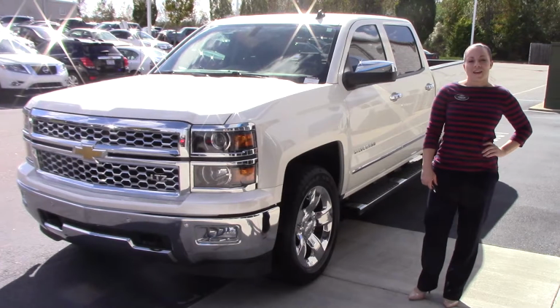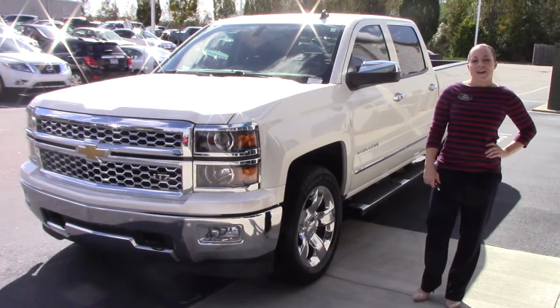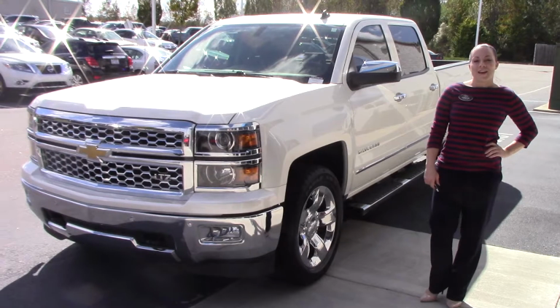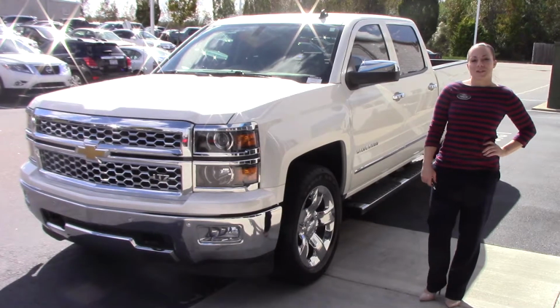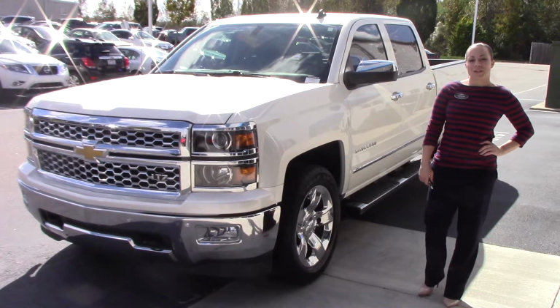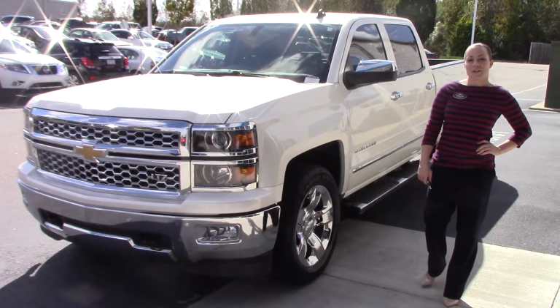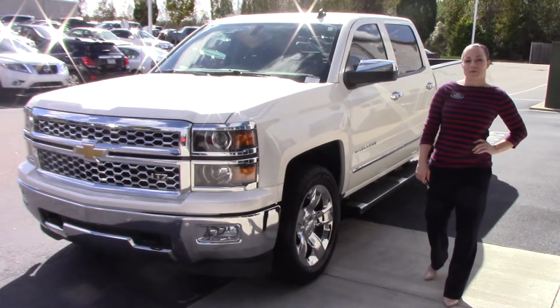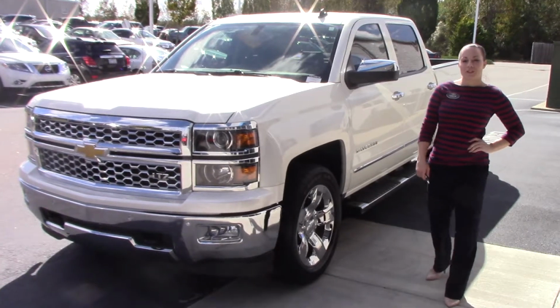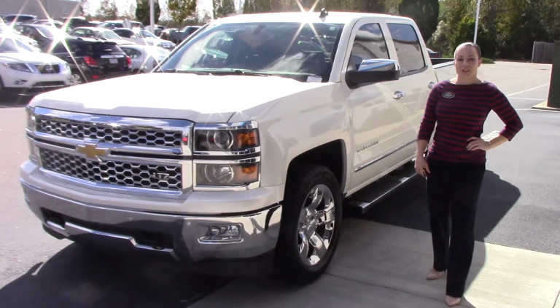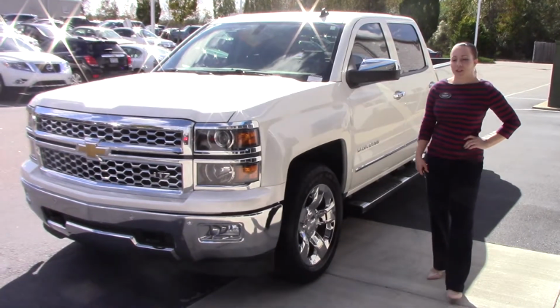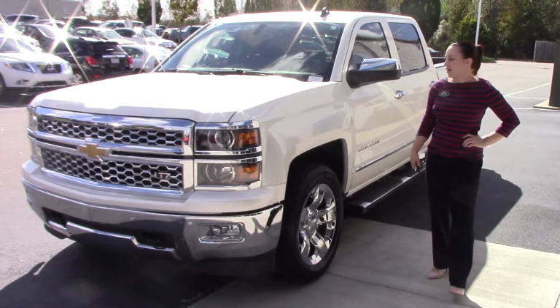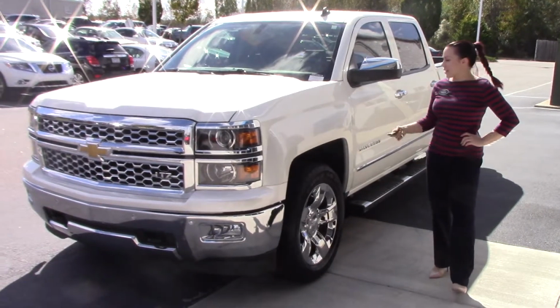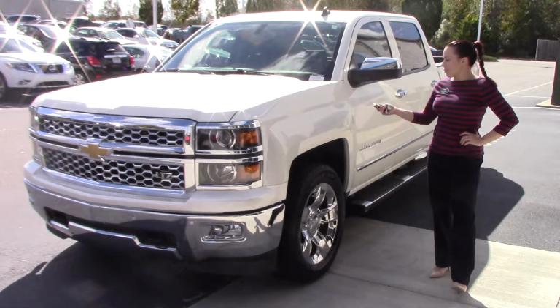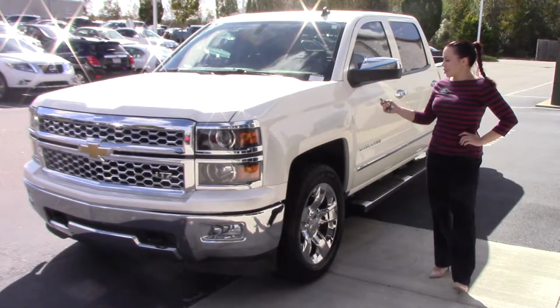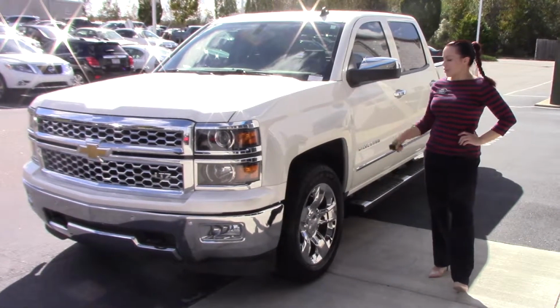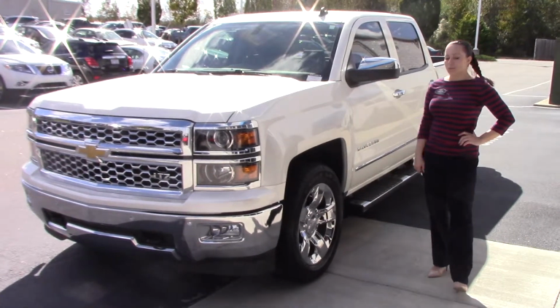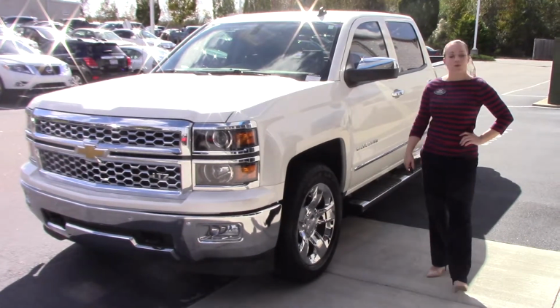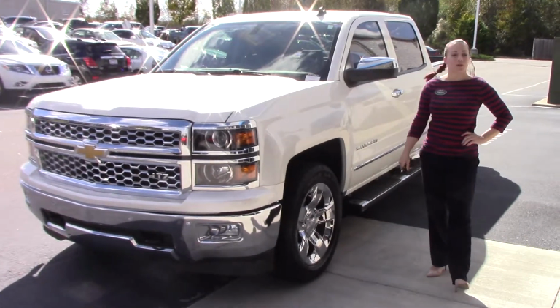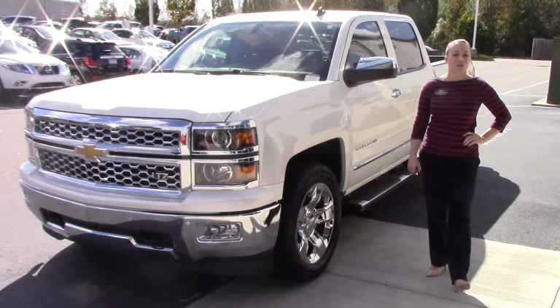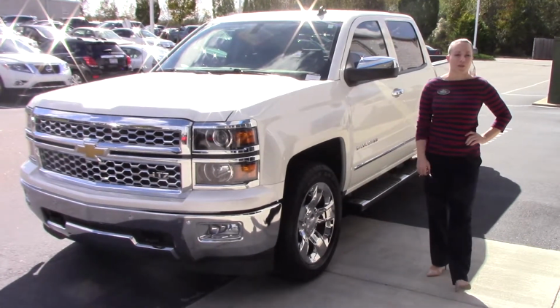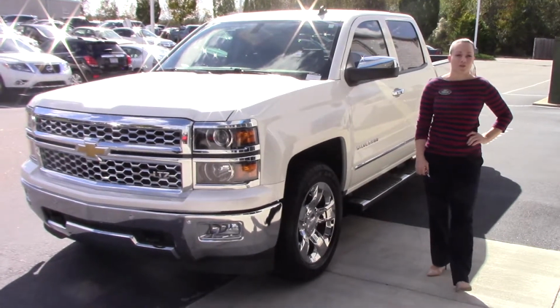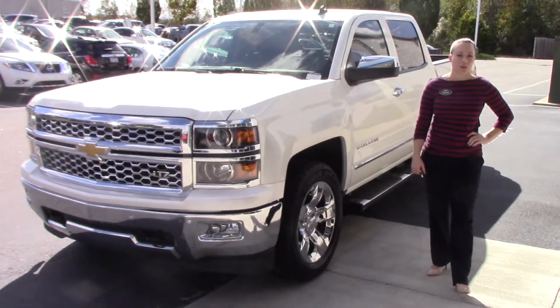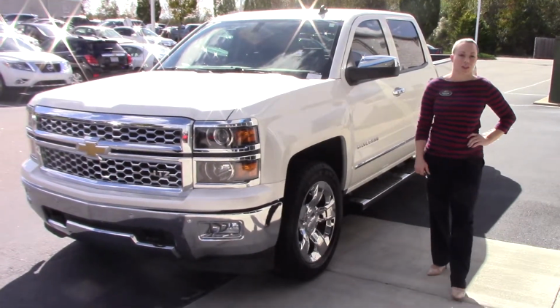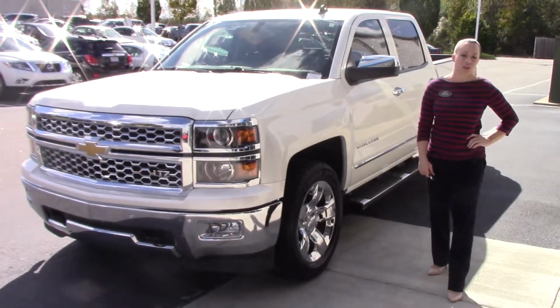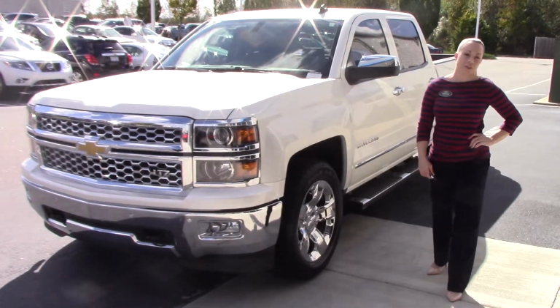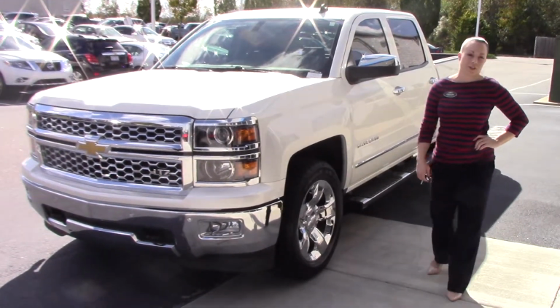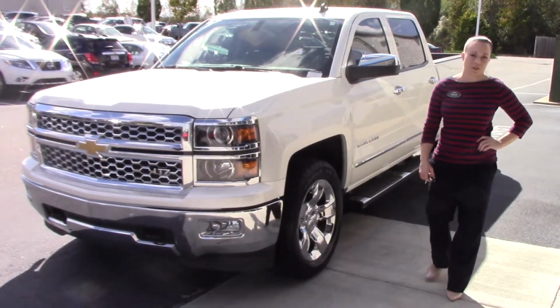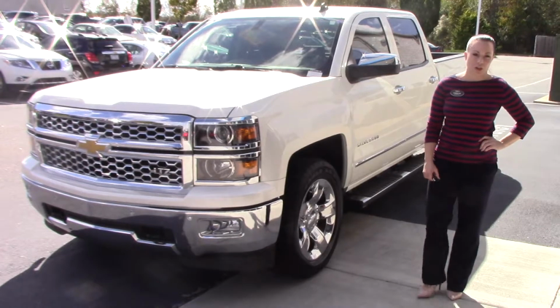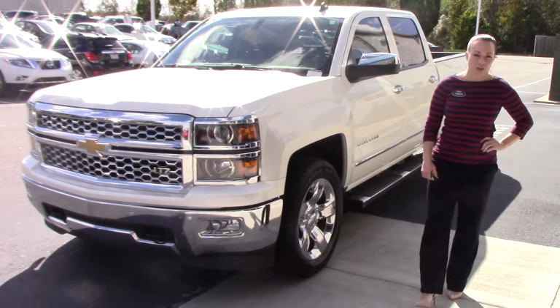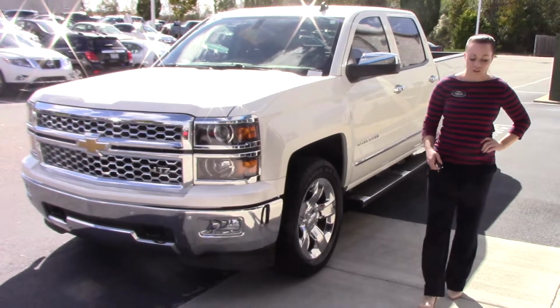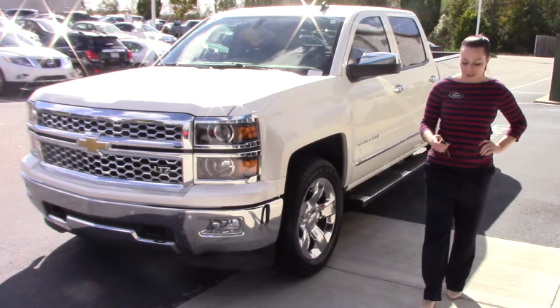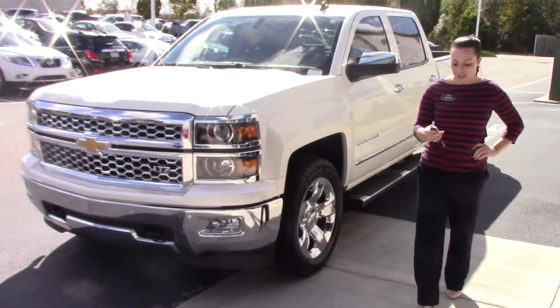Hey, I'm Christina at Hubert Vester Chevrolet. Today I'm going to show you this beautiful 2014 Chevrolet Silverado LTZ.